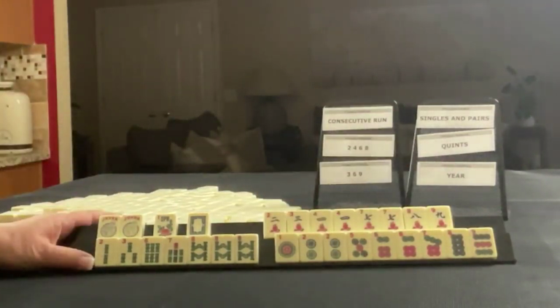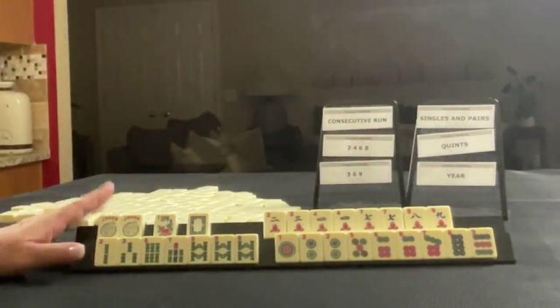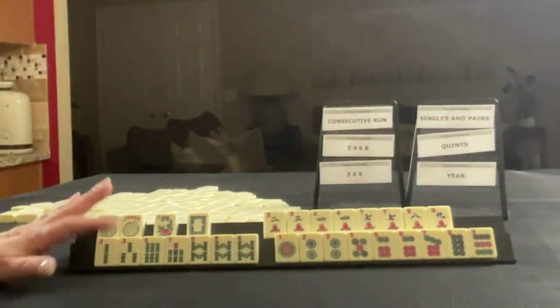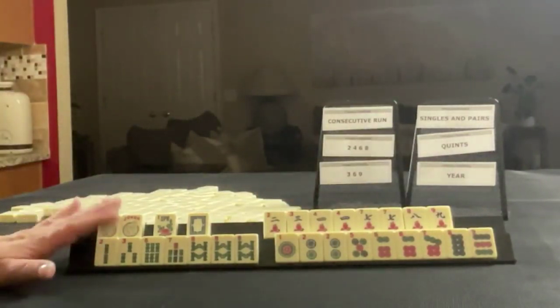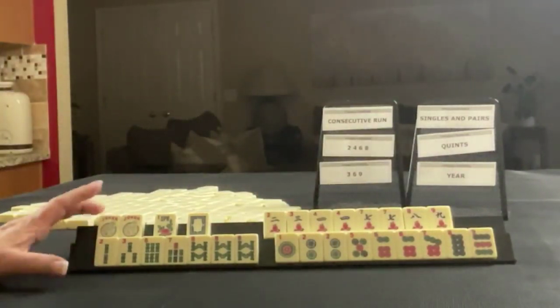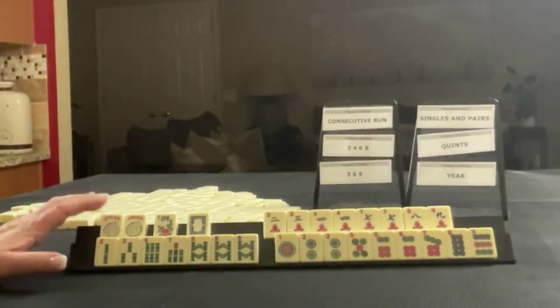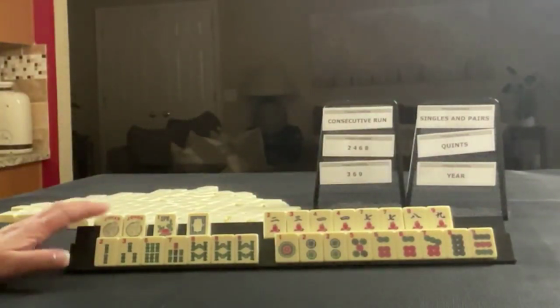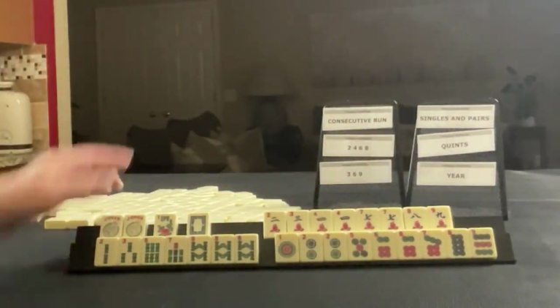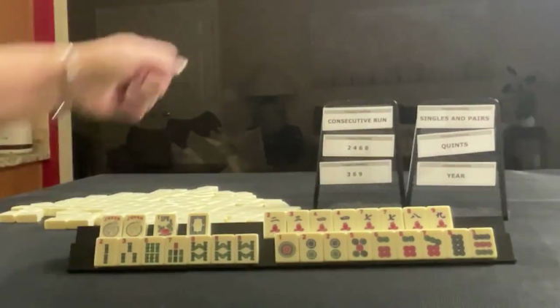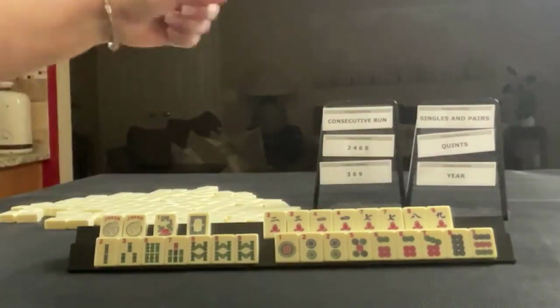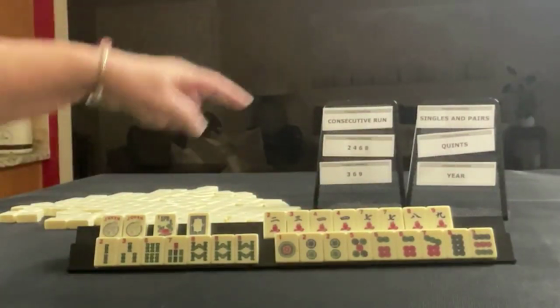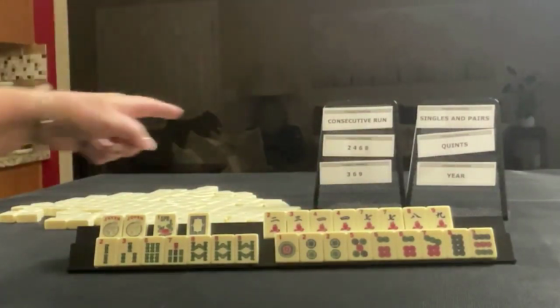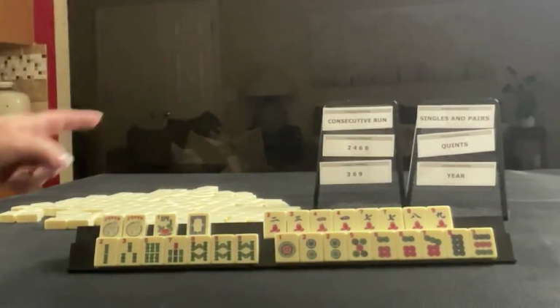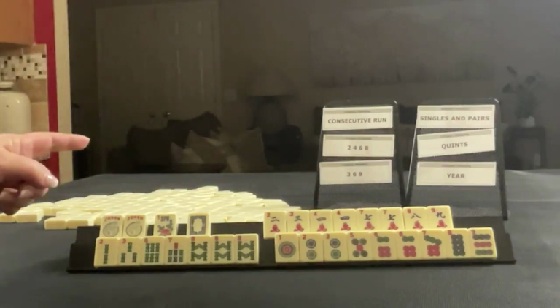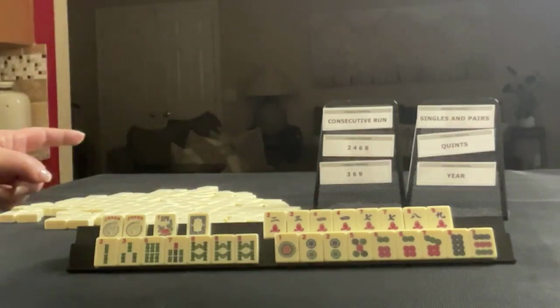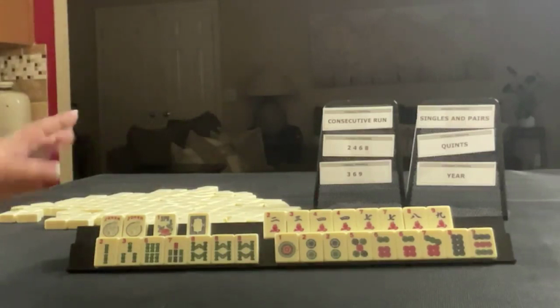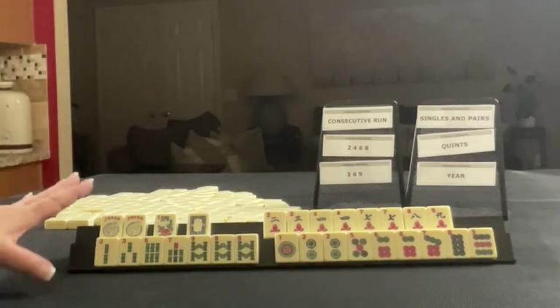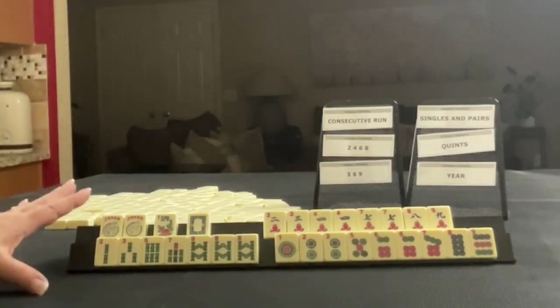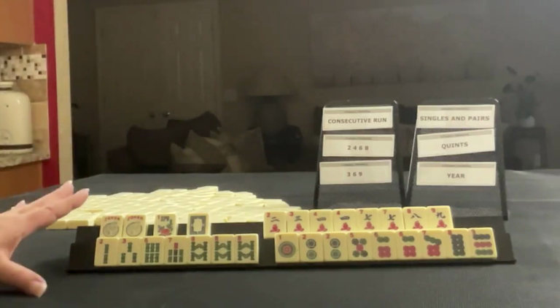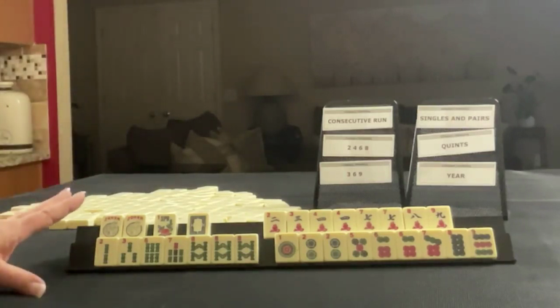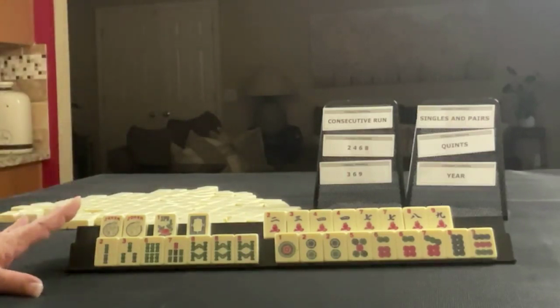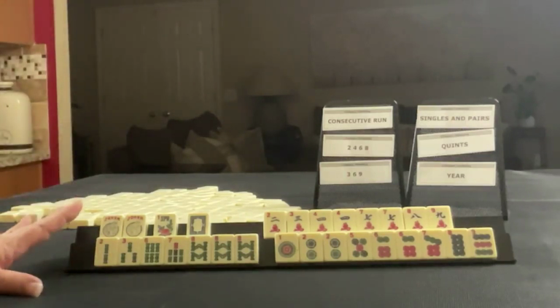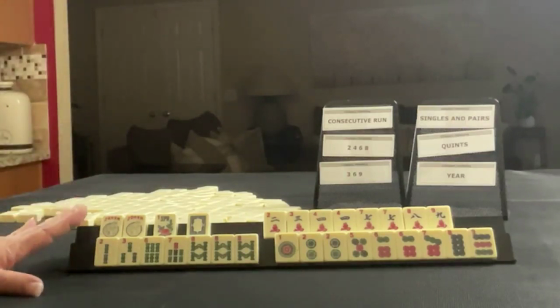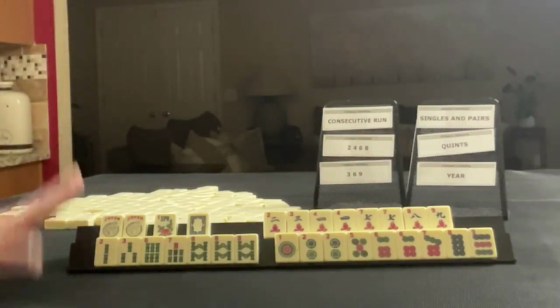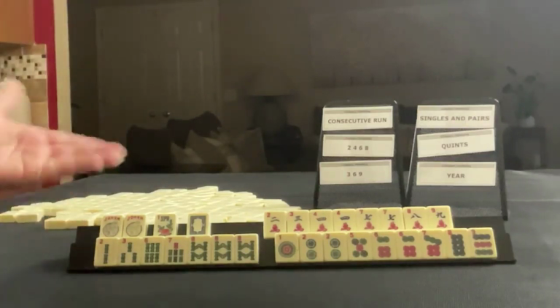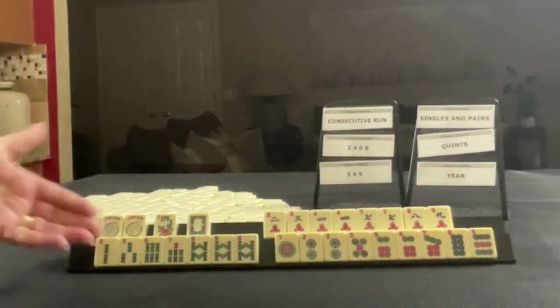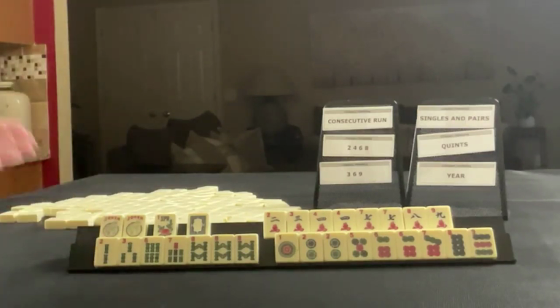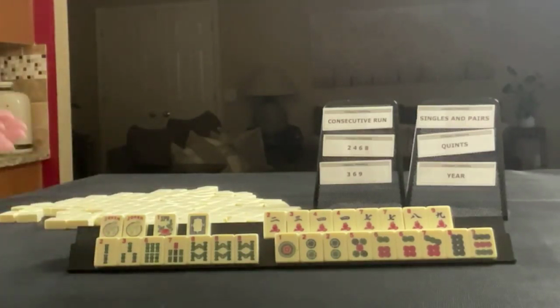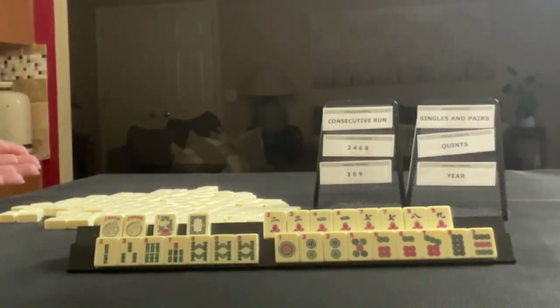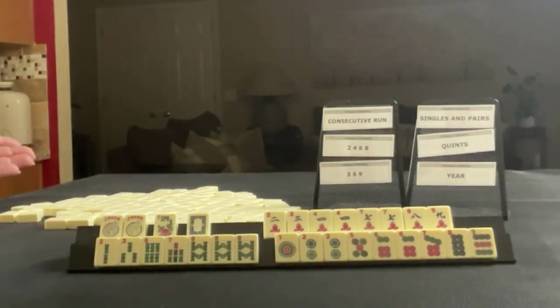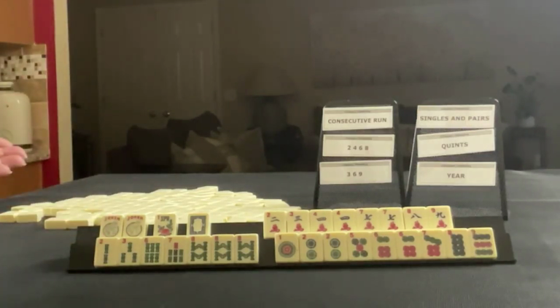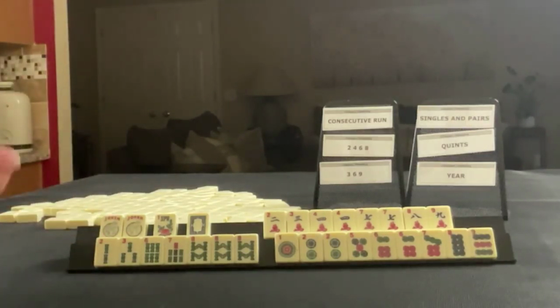If these were your tiles, which of these would you force? And what would be your first discards?